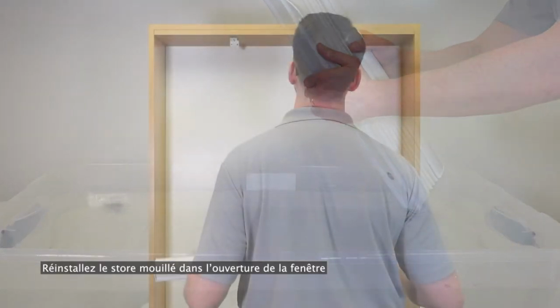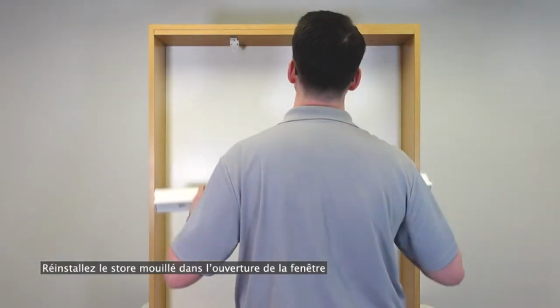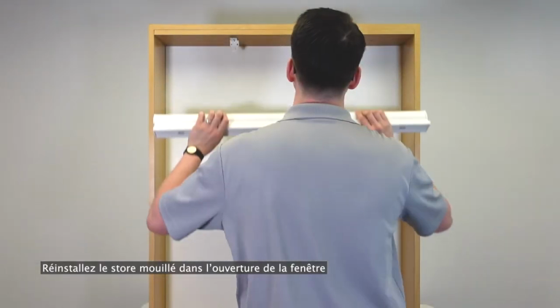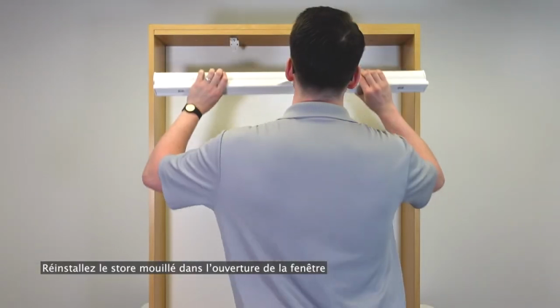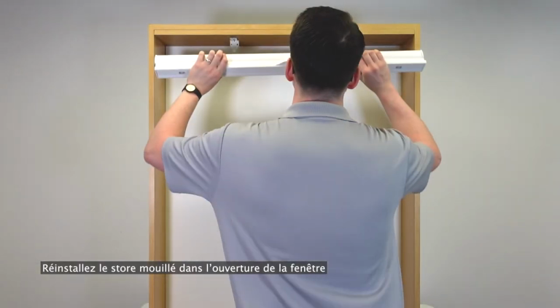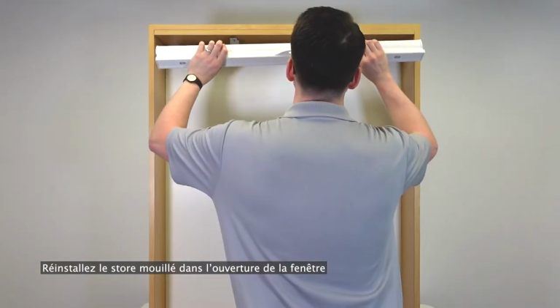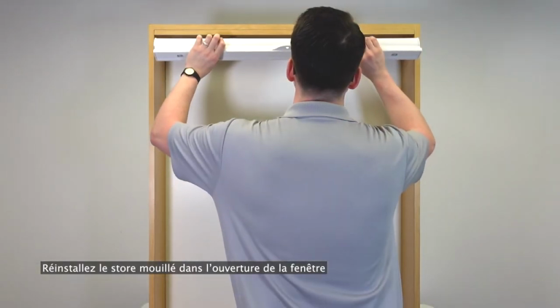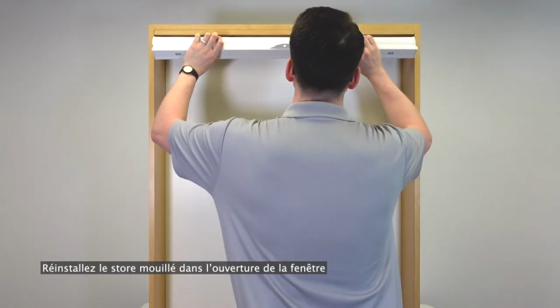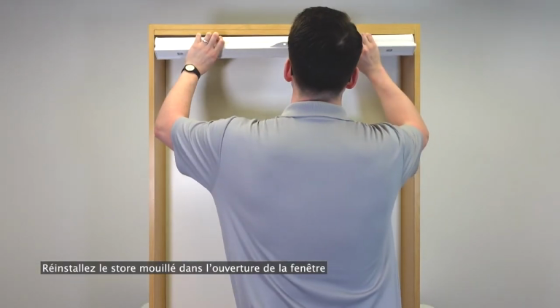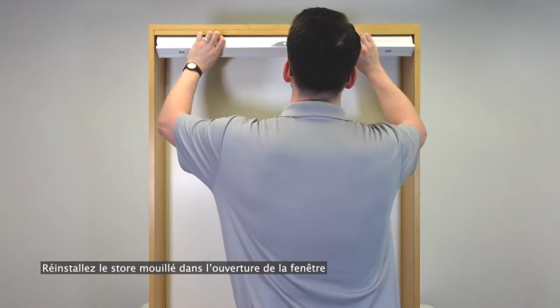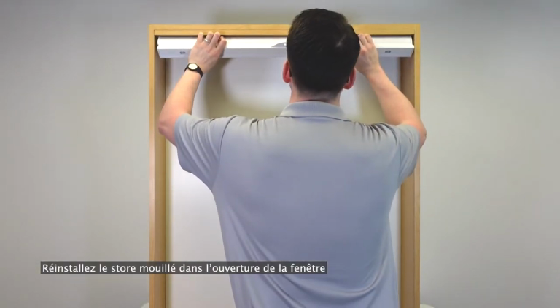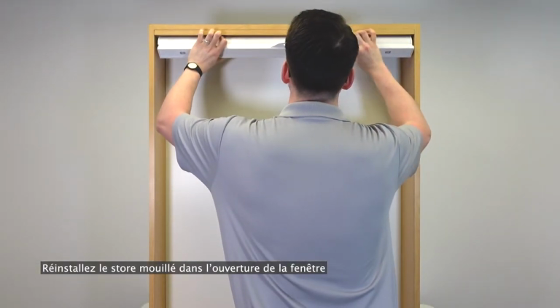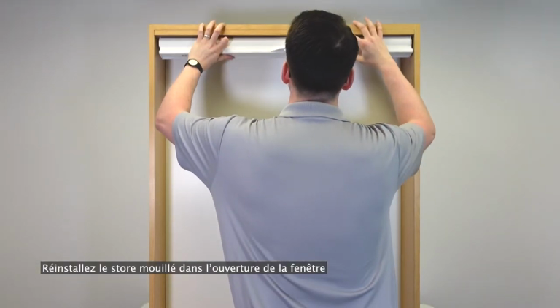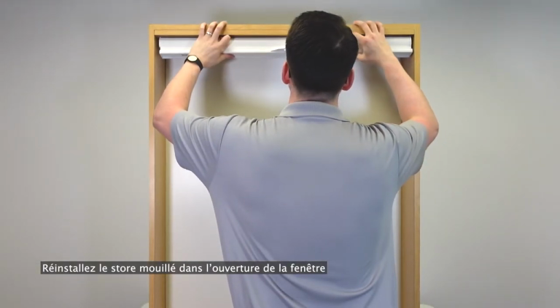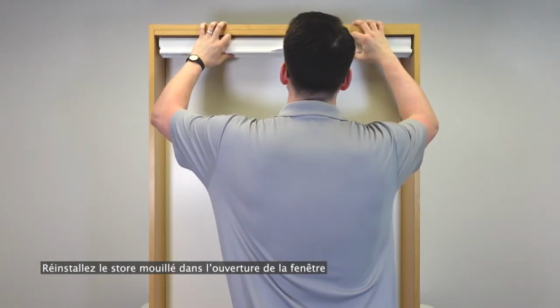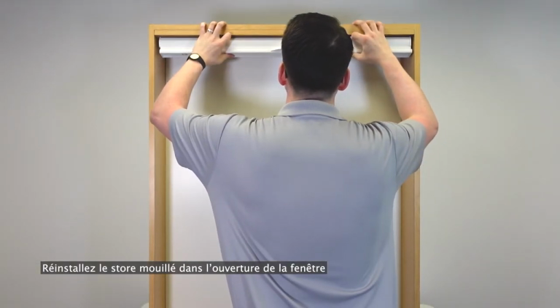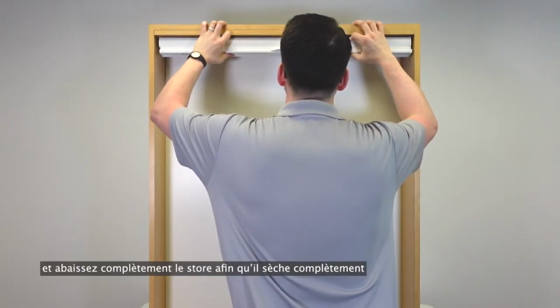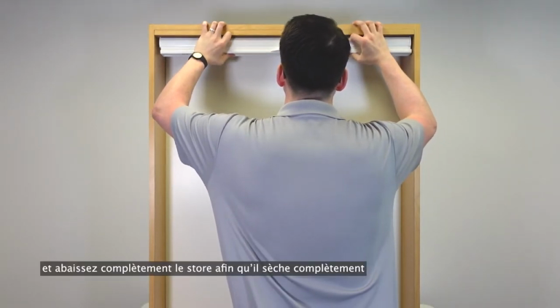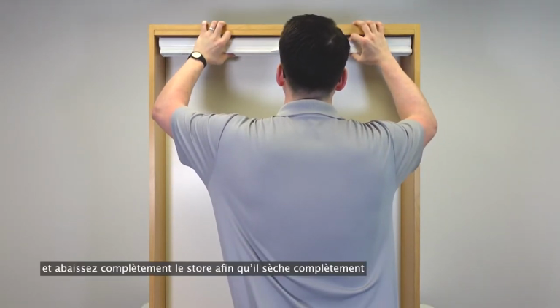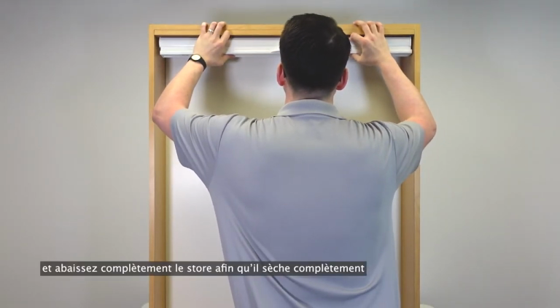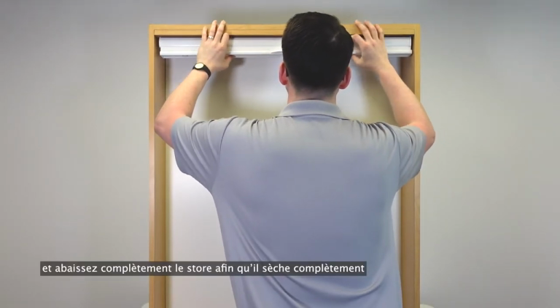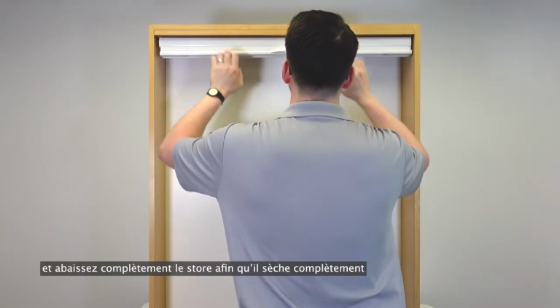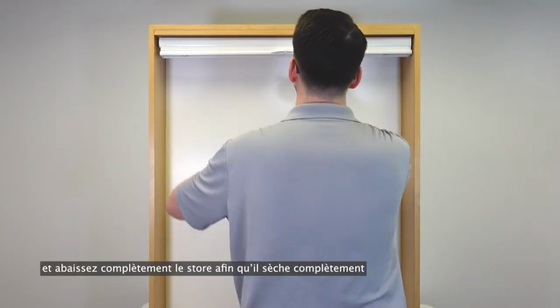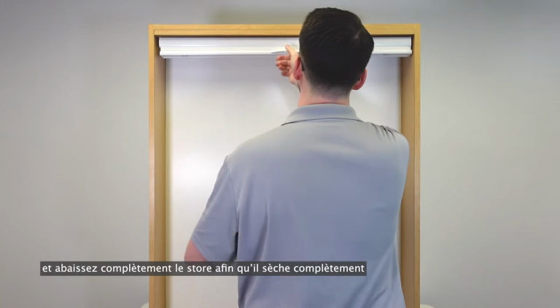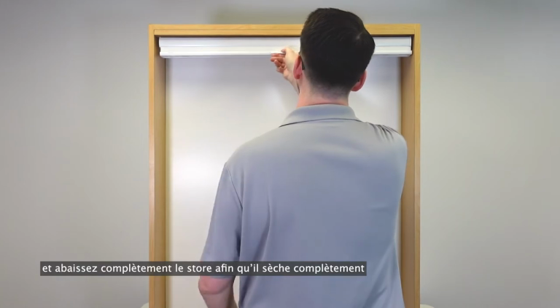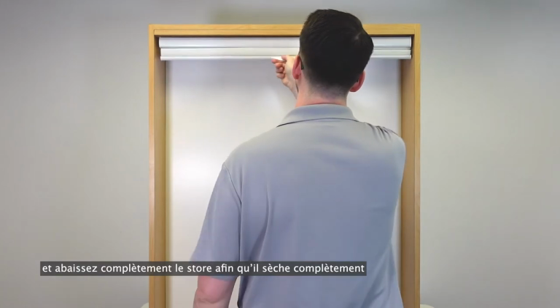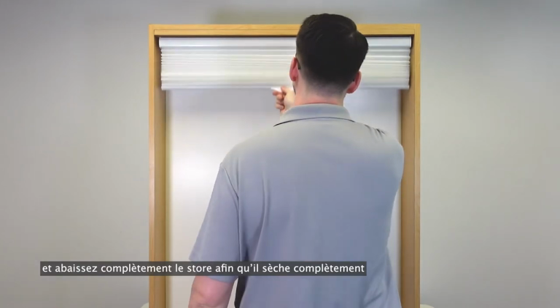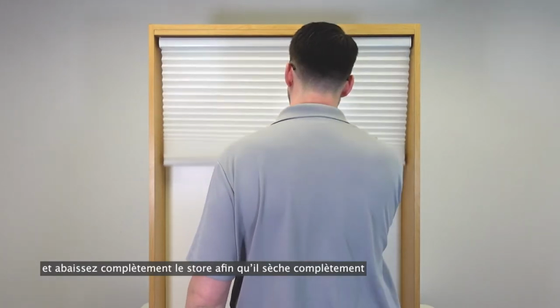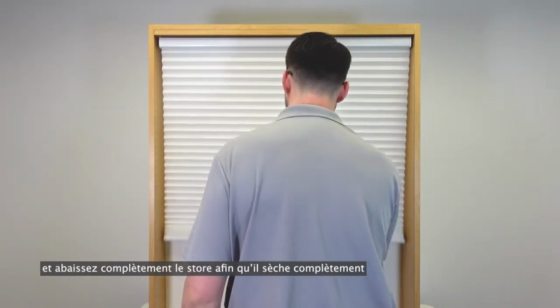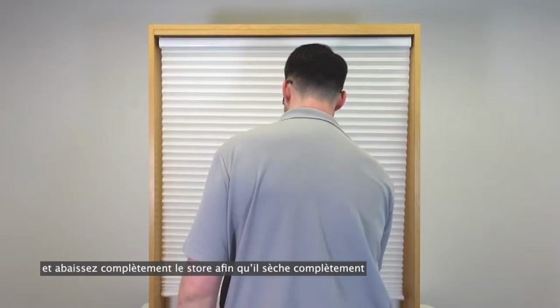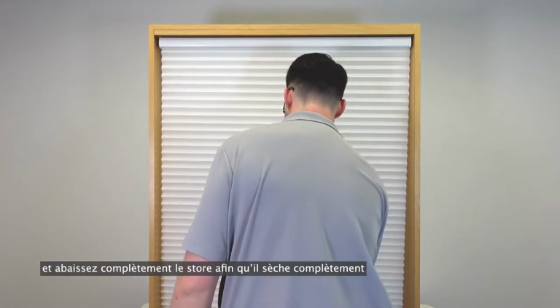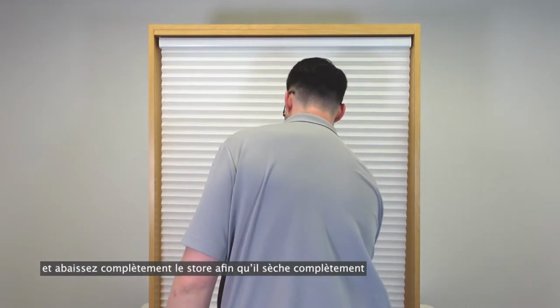Reinstall the damp shade into the window opening and lower the shade all the way to allow it to dry completely.